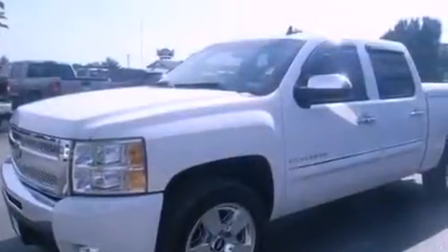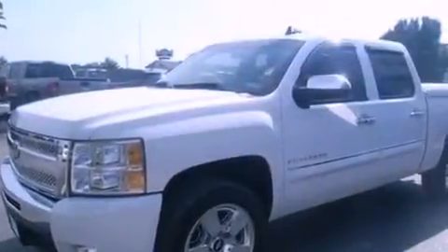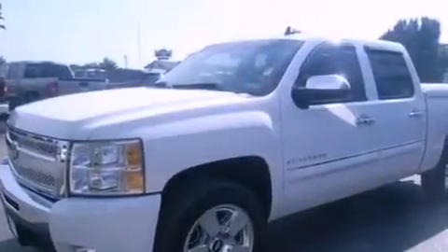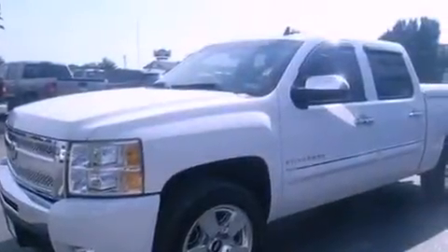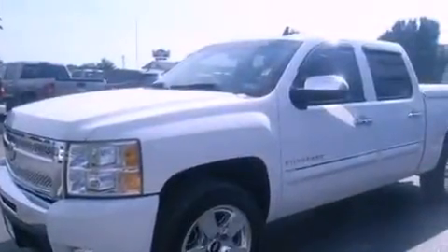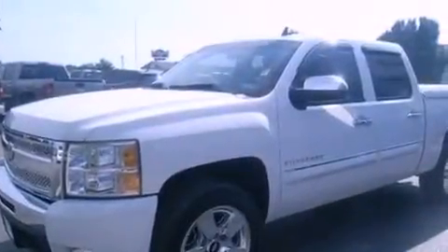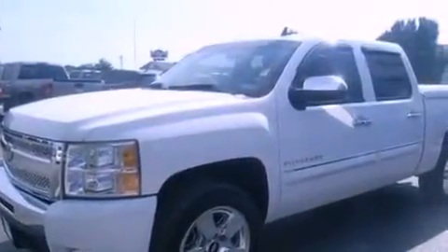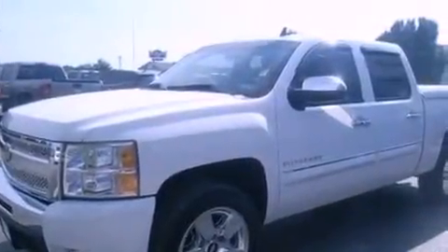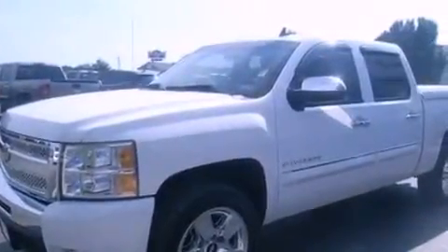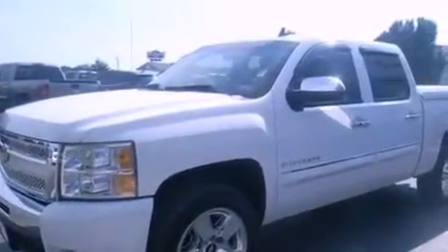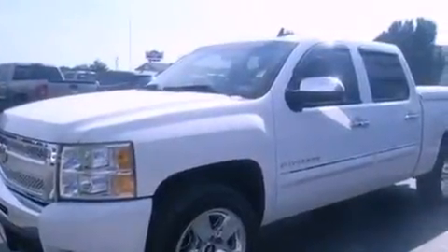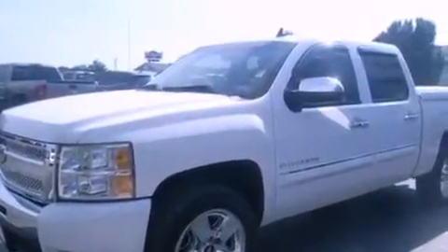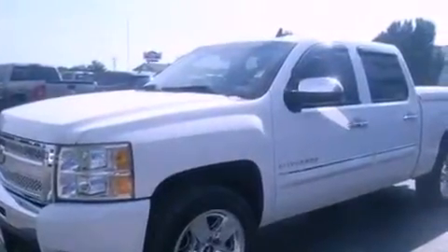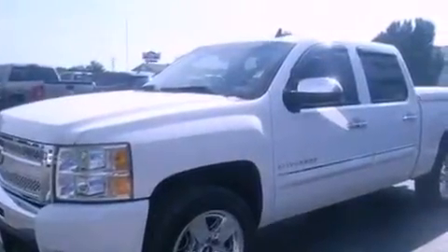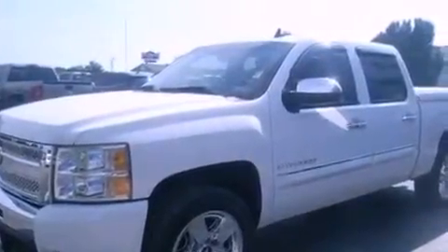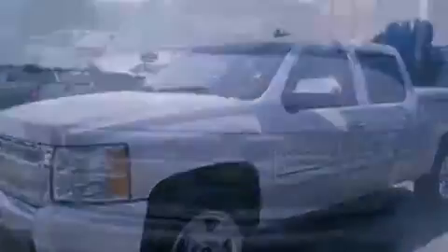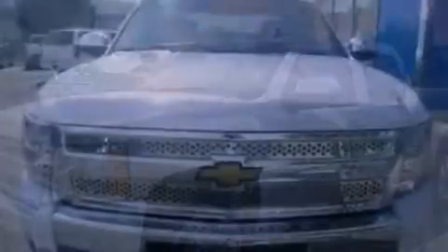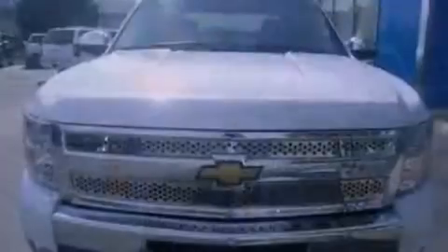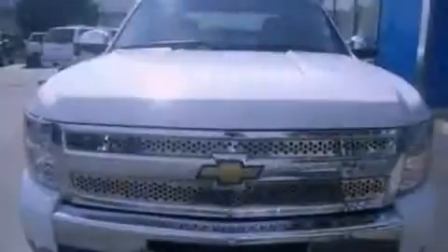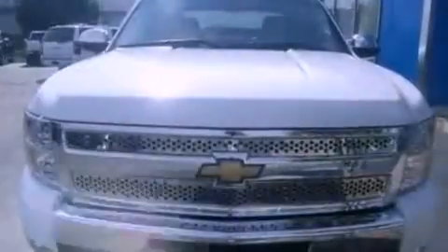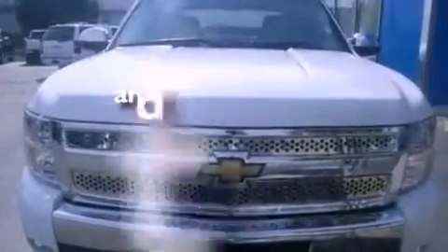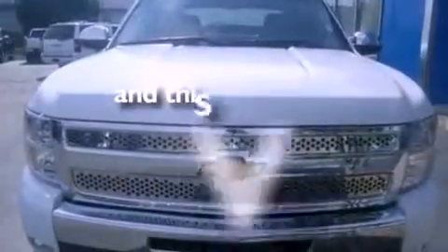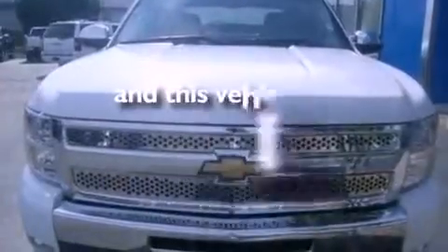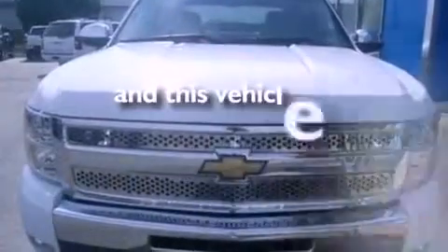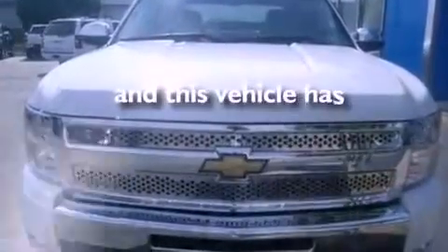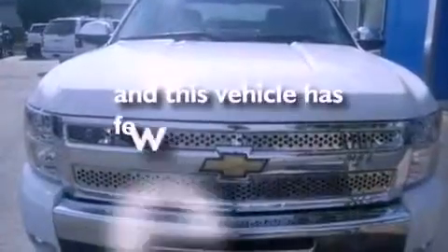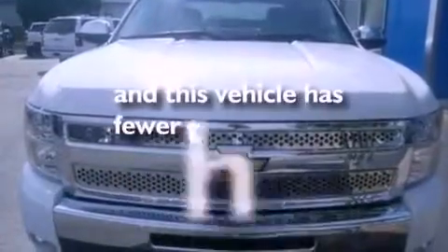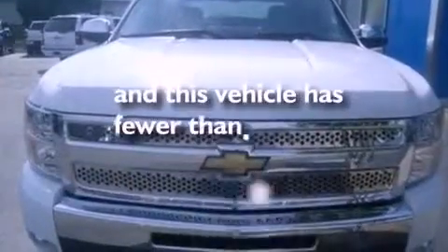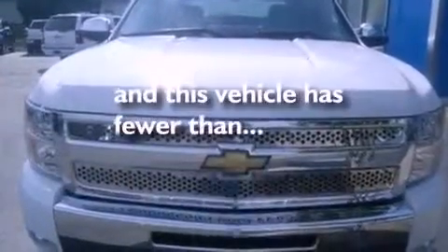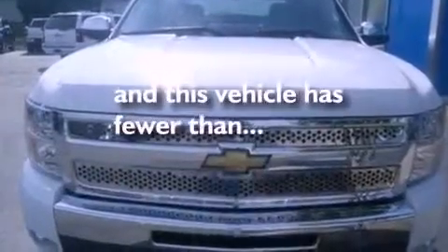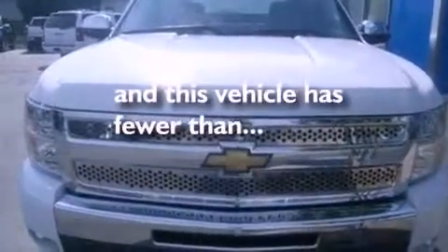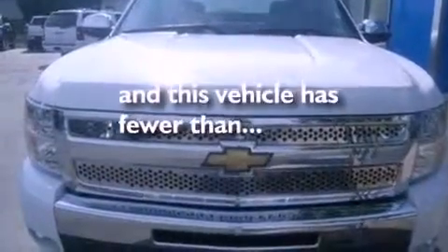Side-curtain airbags, air conditioning, and this vehicle has less than 17,000 miles.